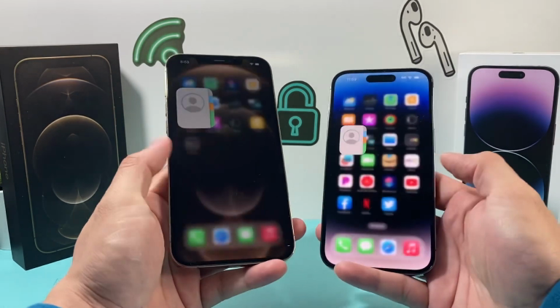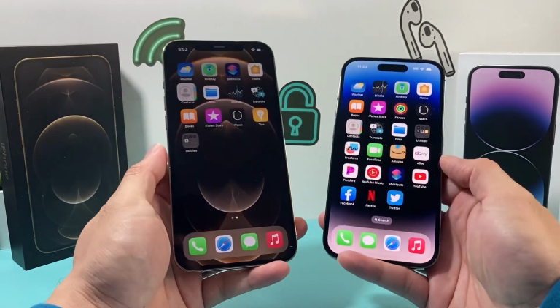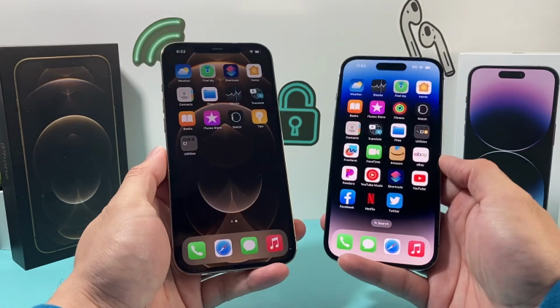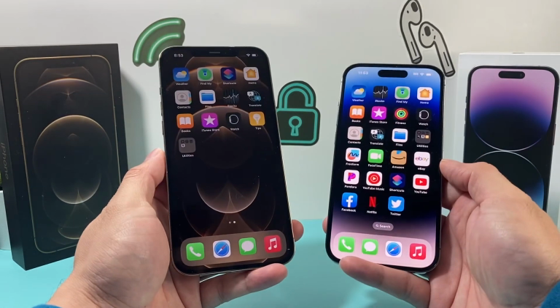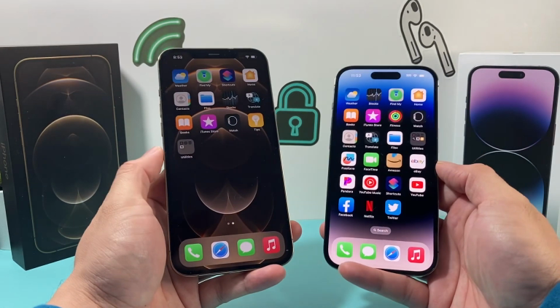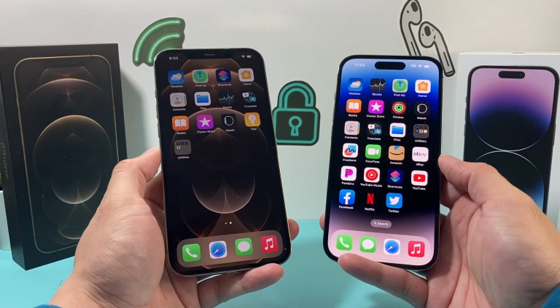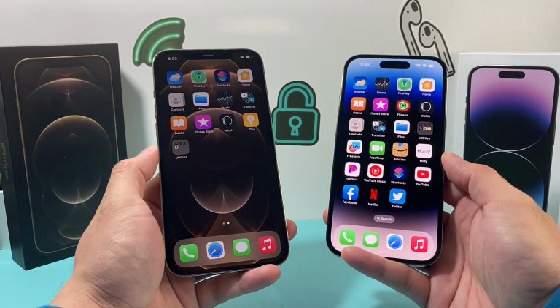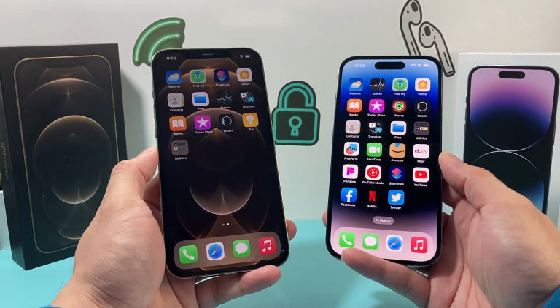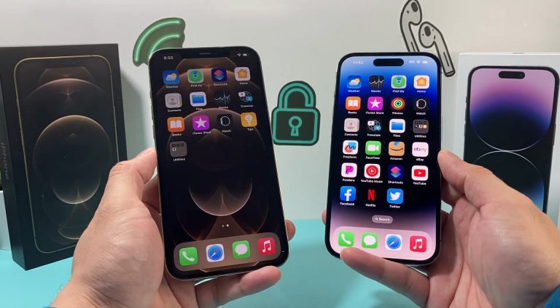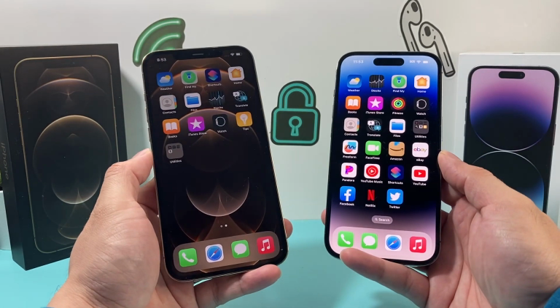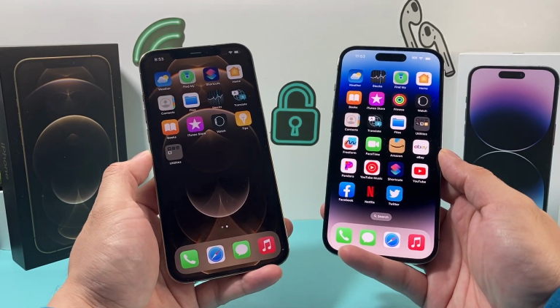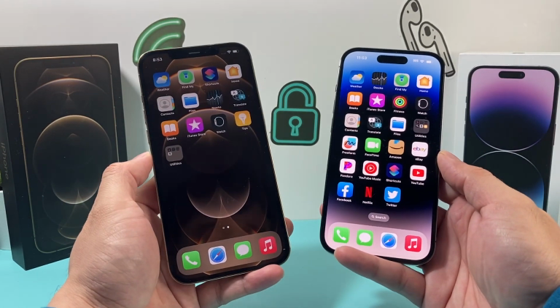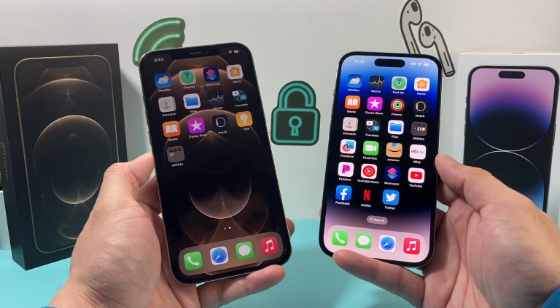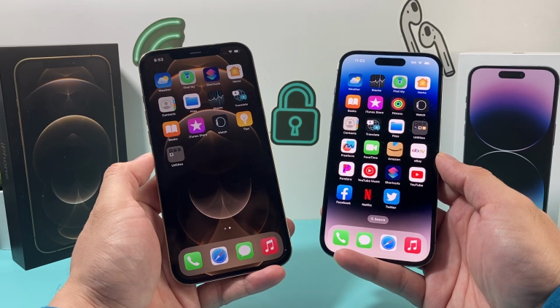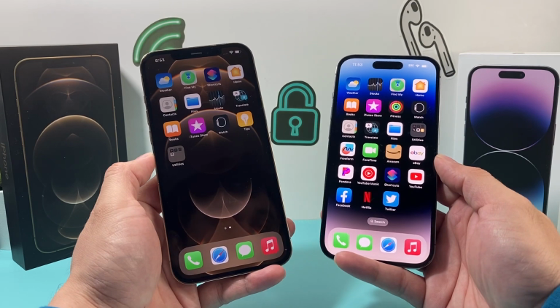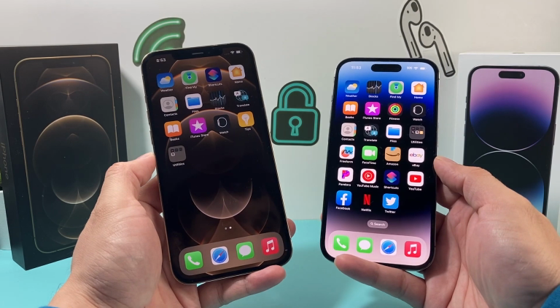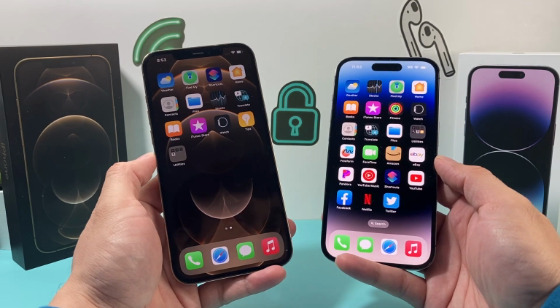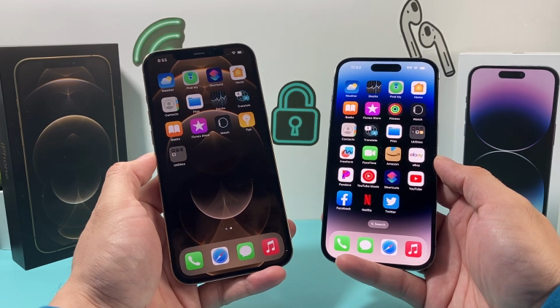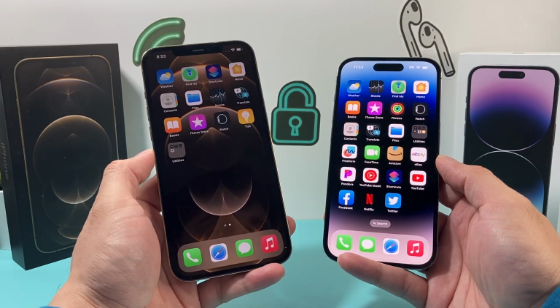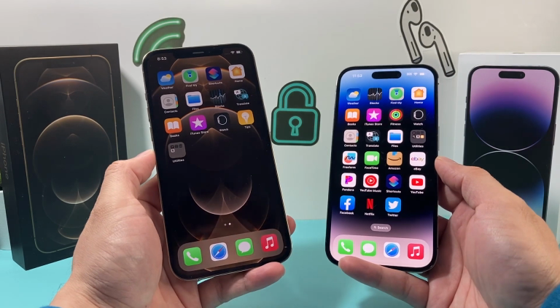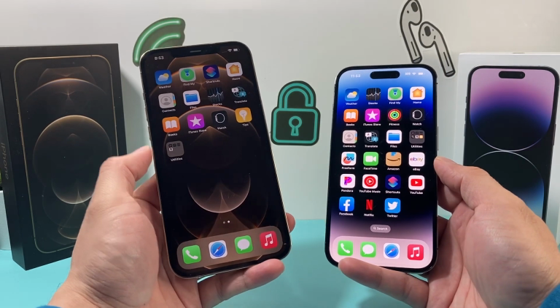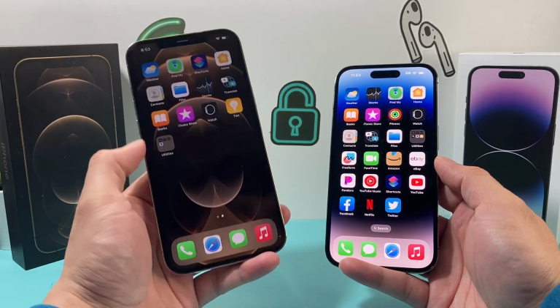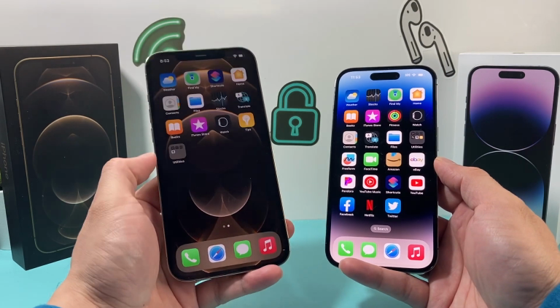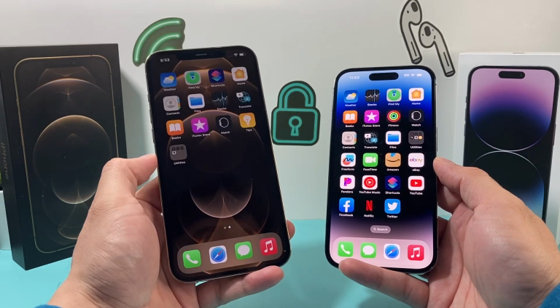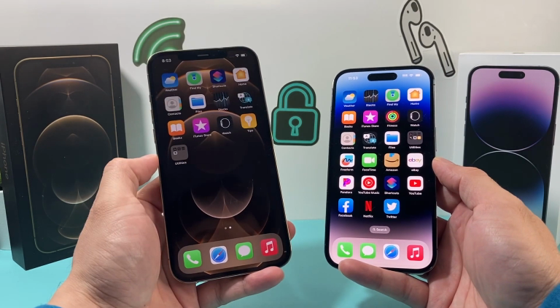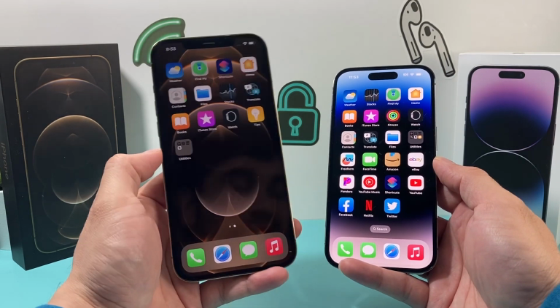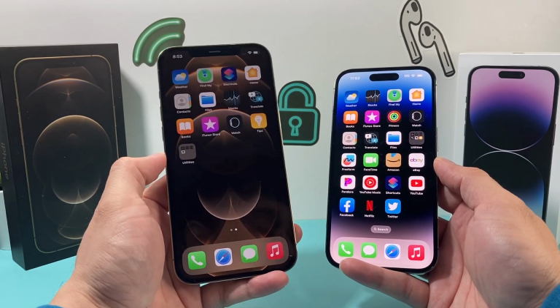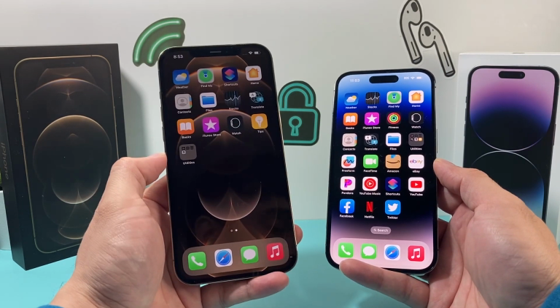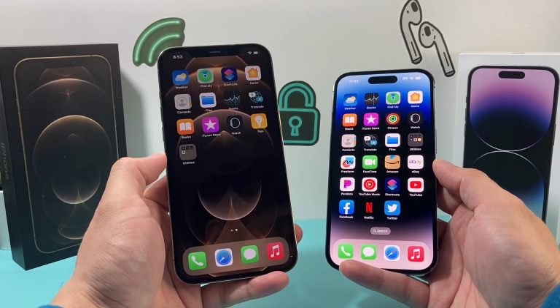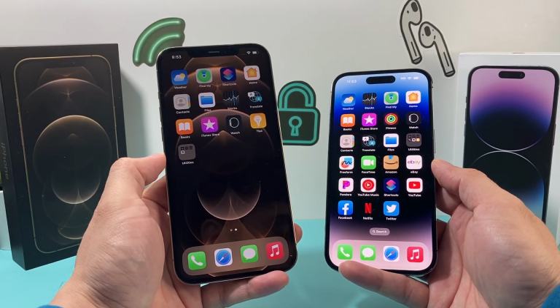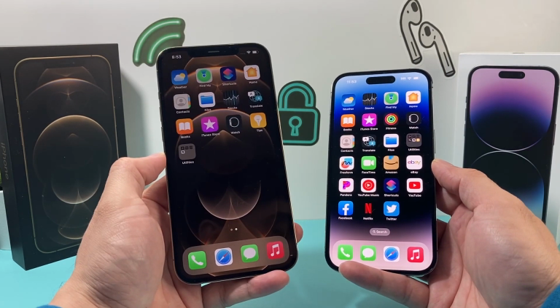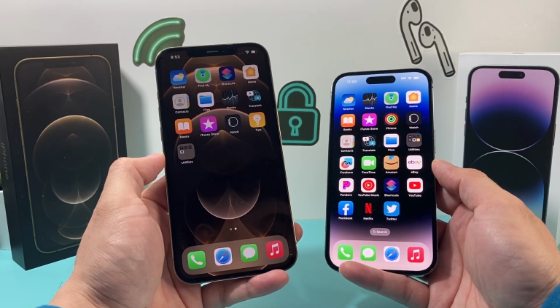That's going to be the fastest and the easiest way to transfer all of your contacts from one iPhone to another.